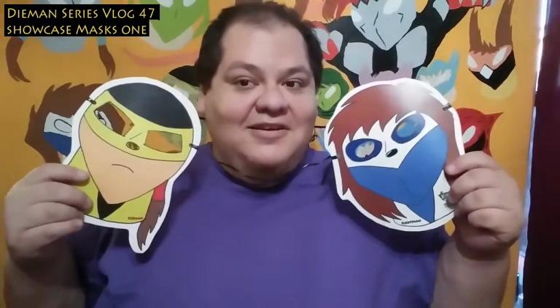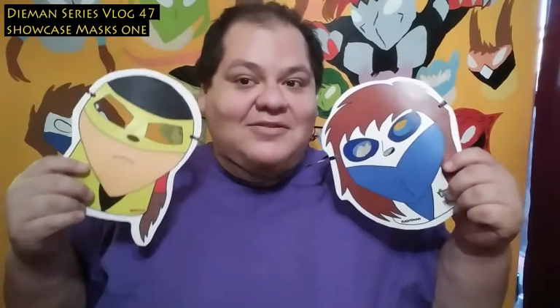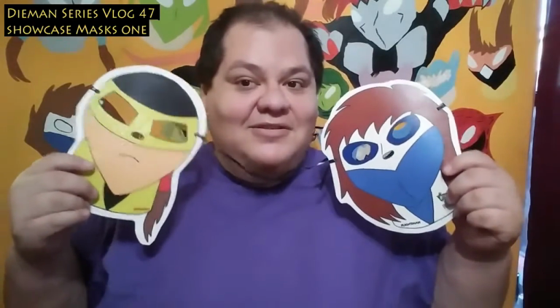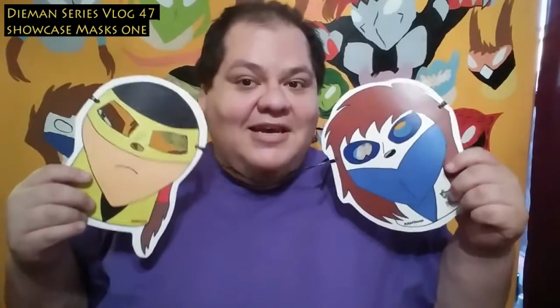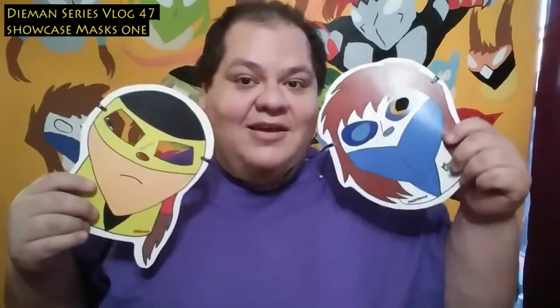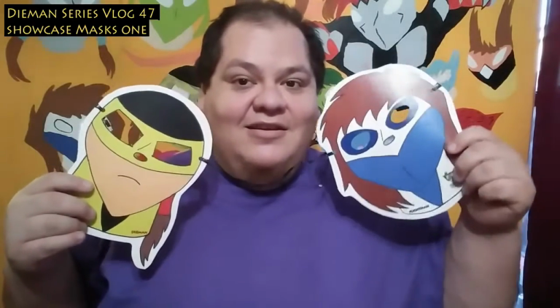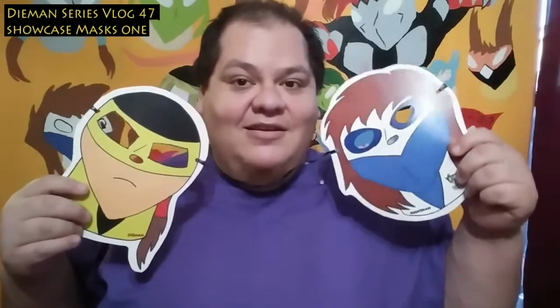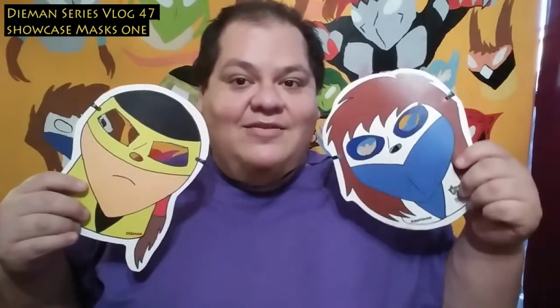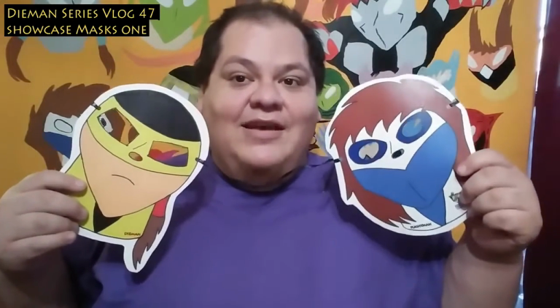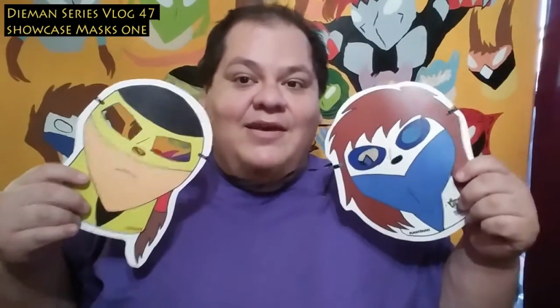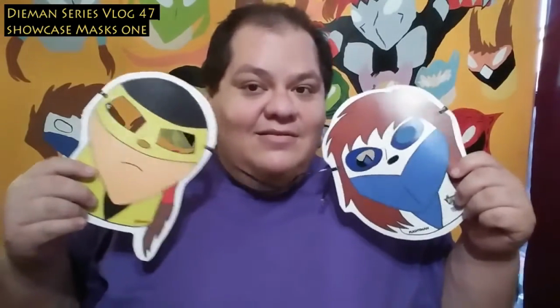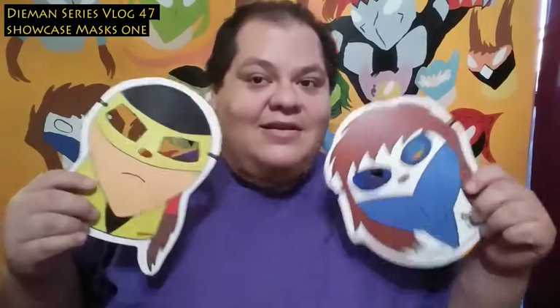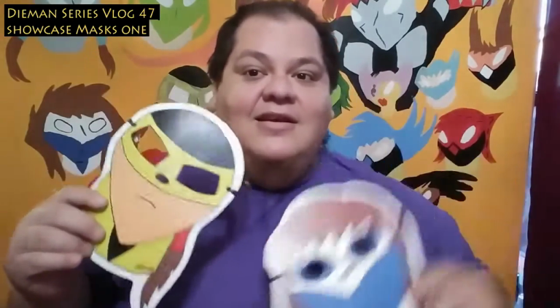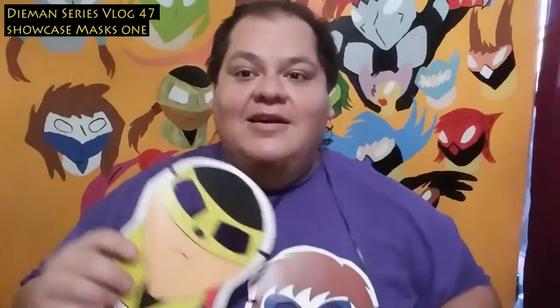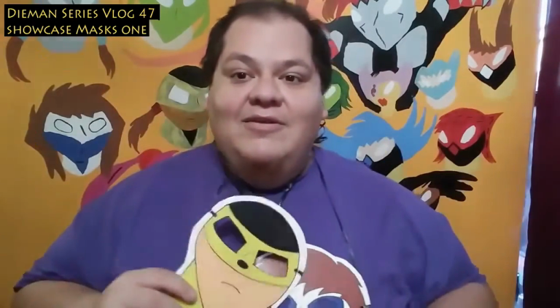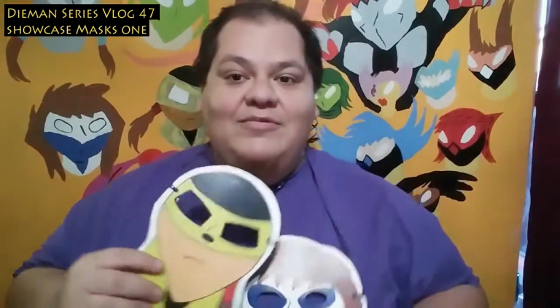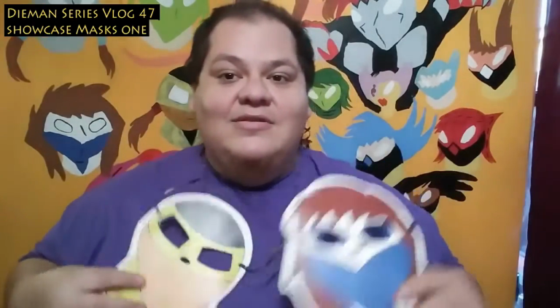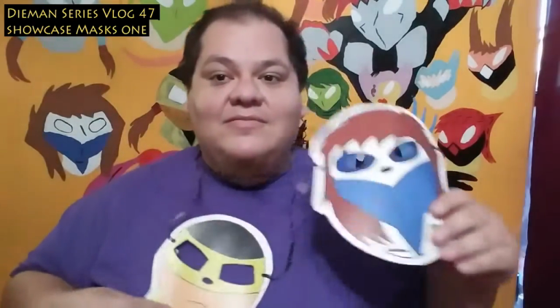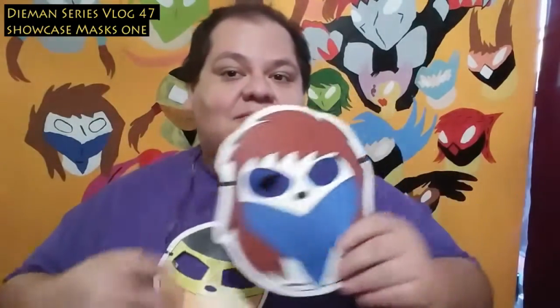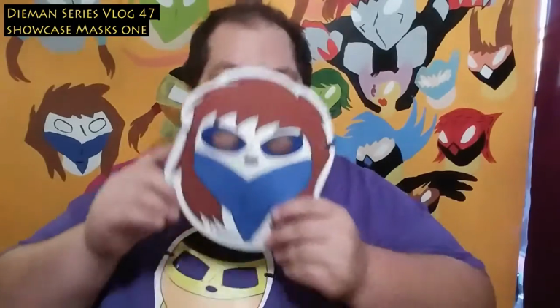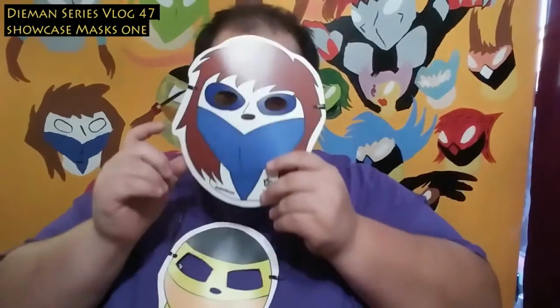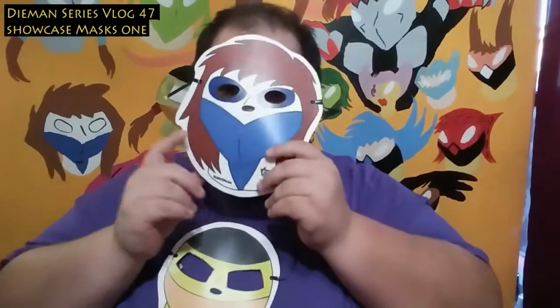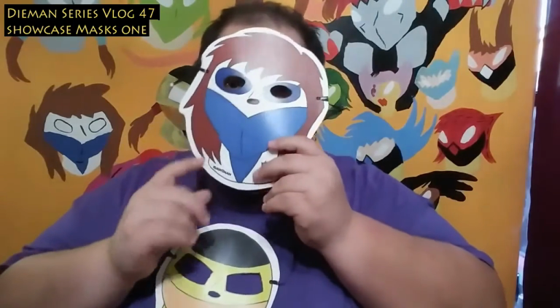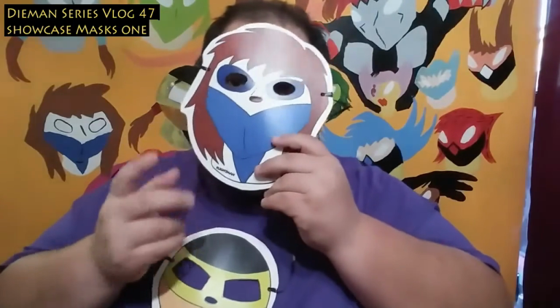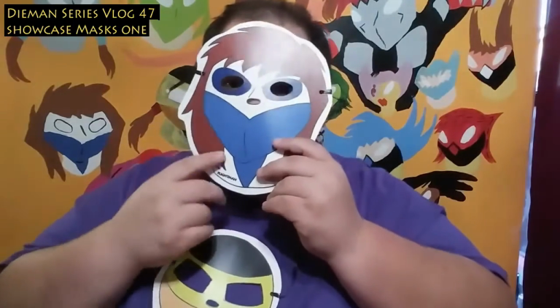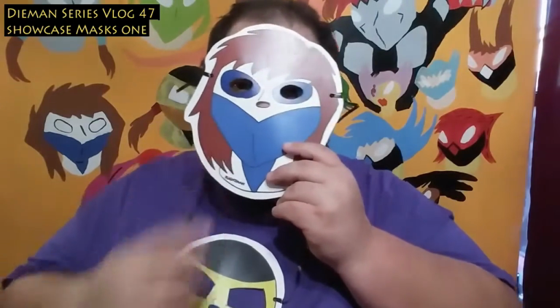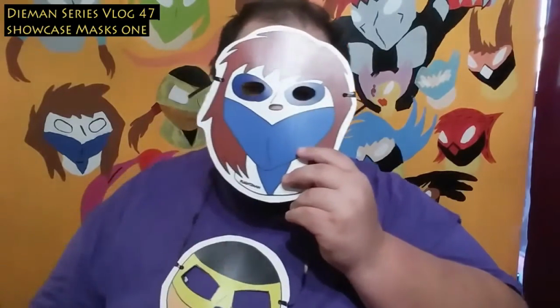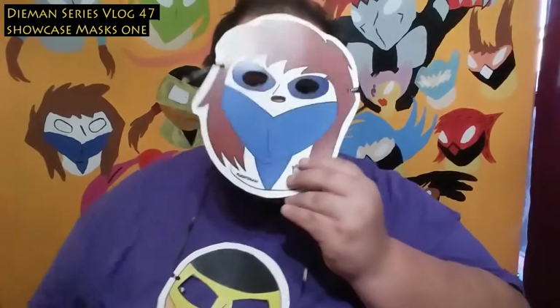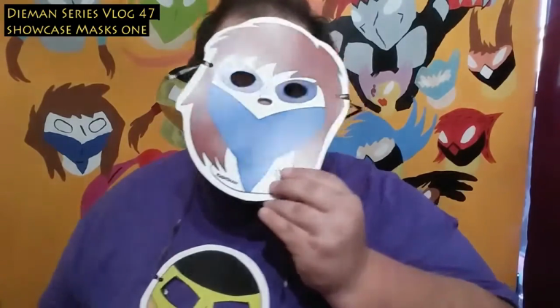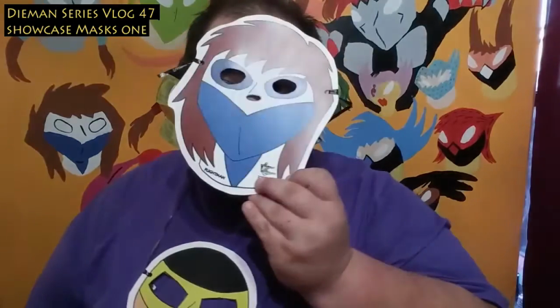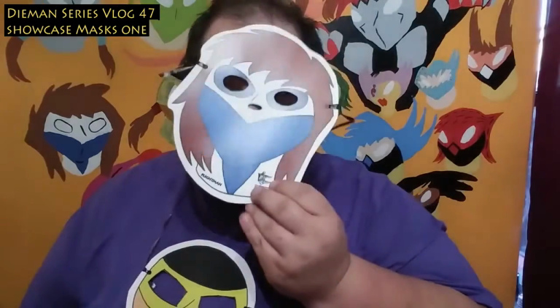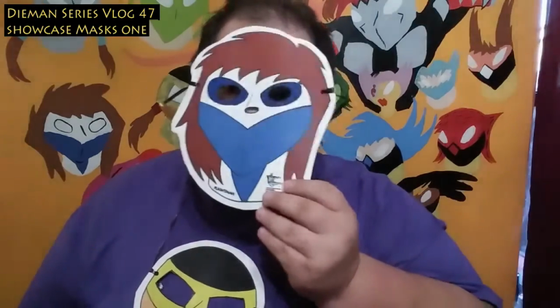That are Diamond and Flightman. Here we go. This is the mask for Flightman.